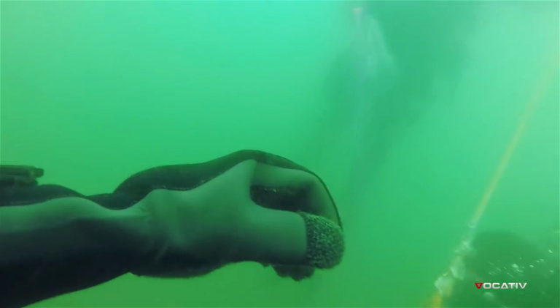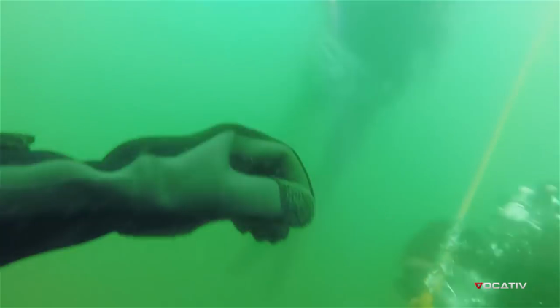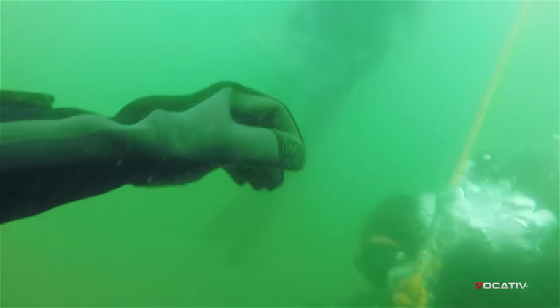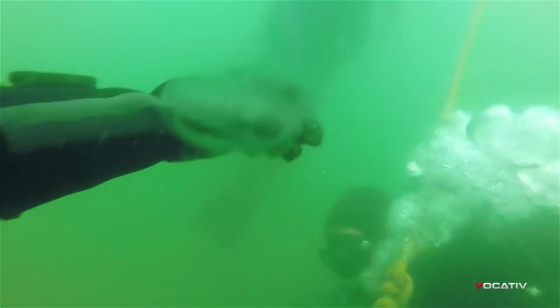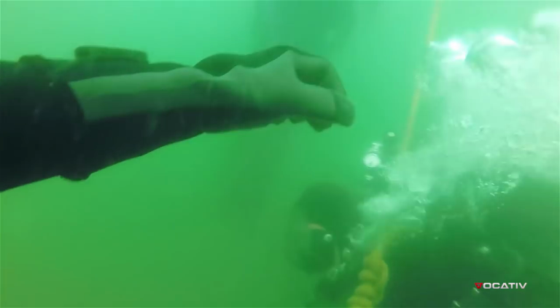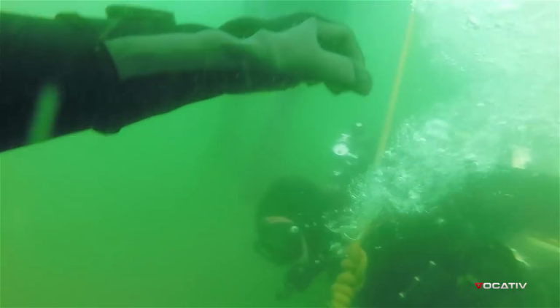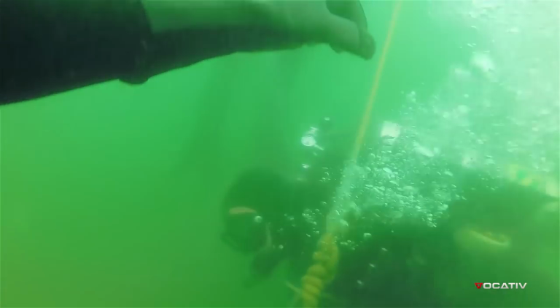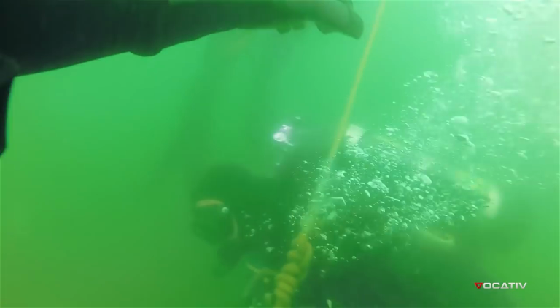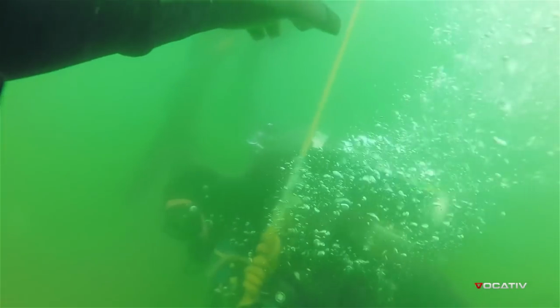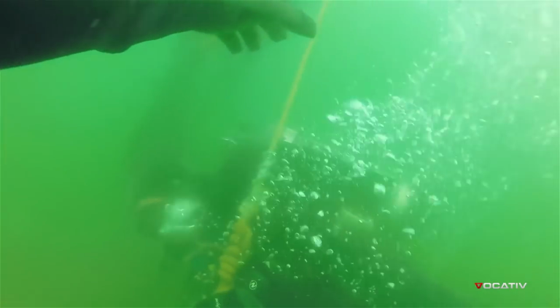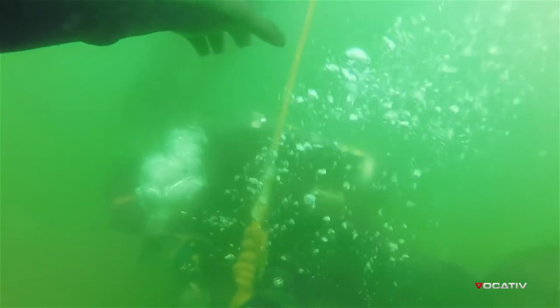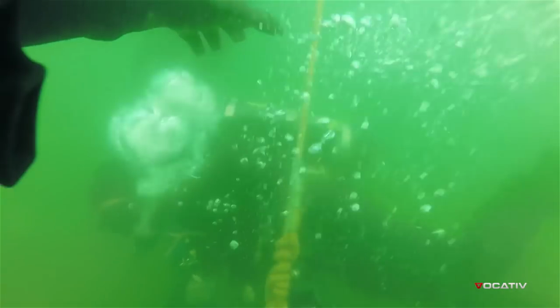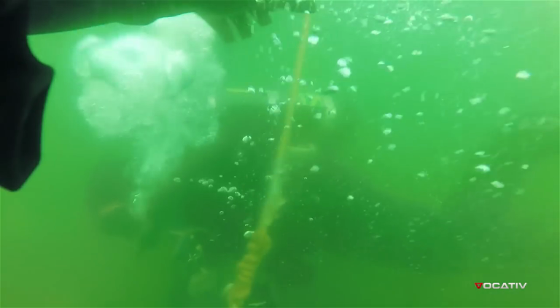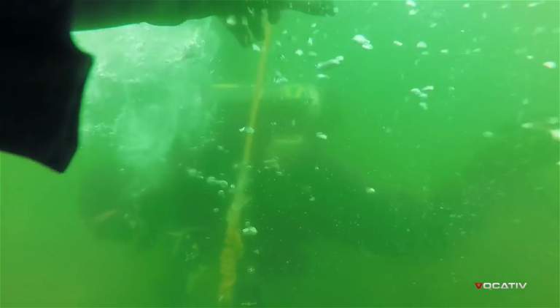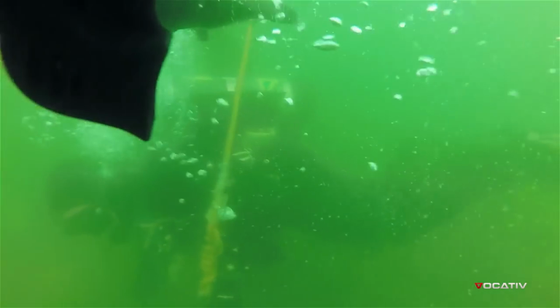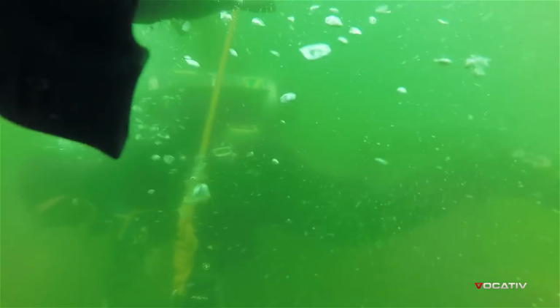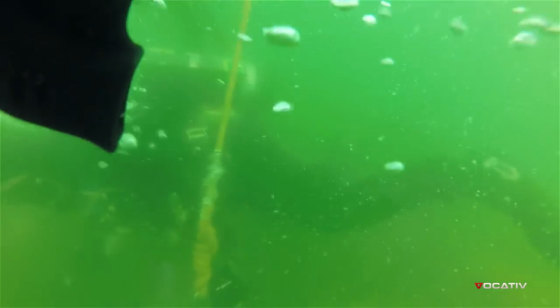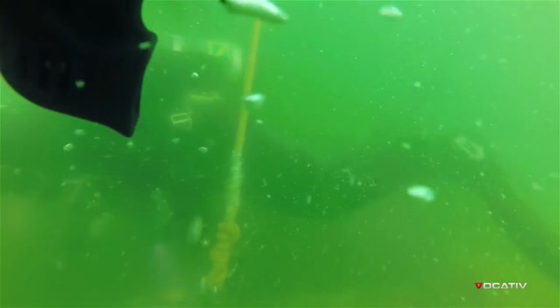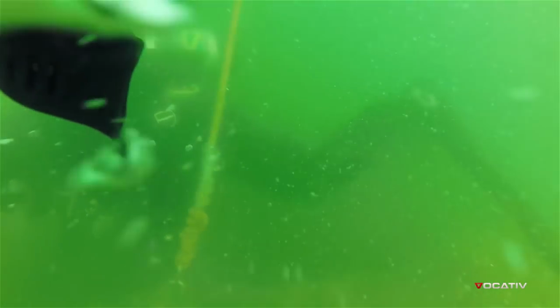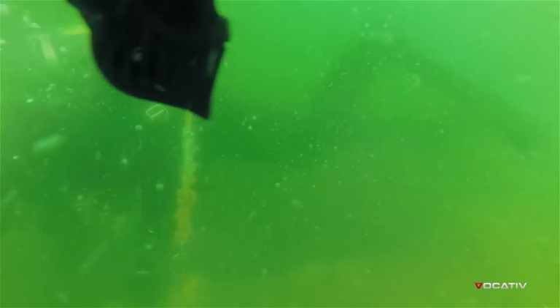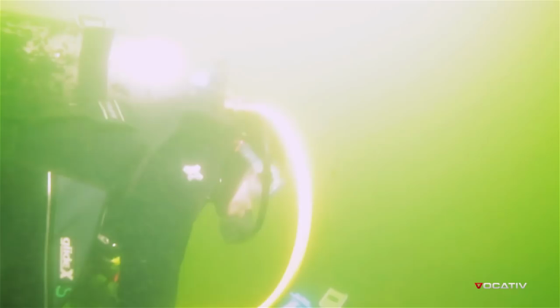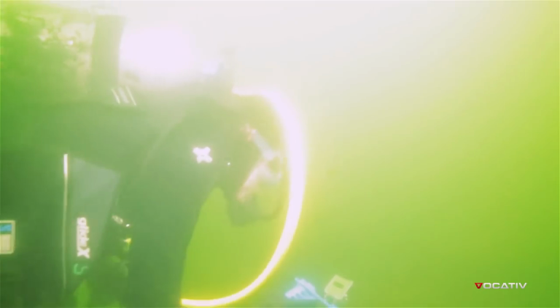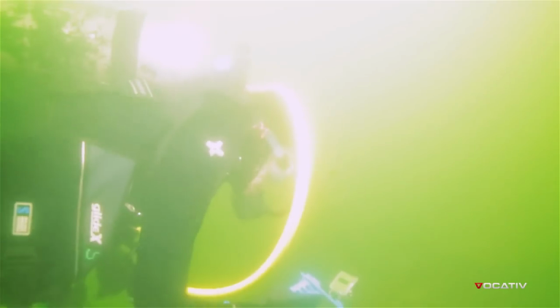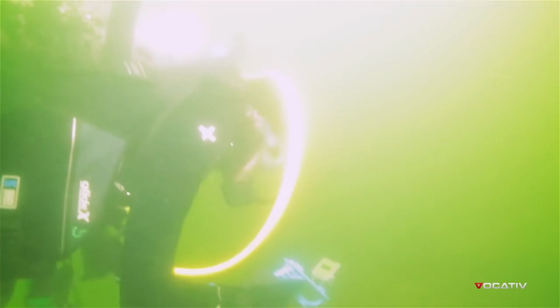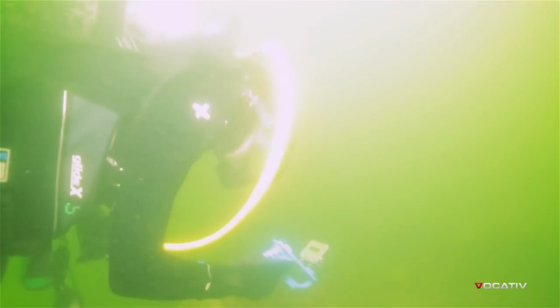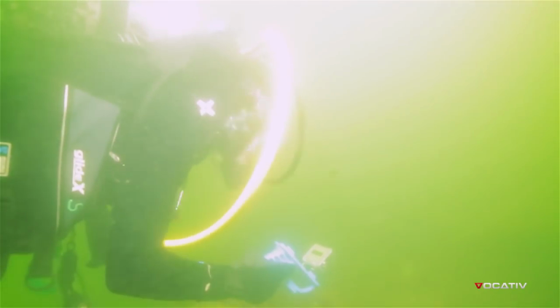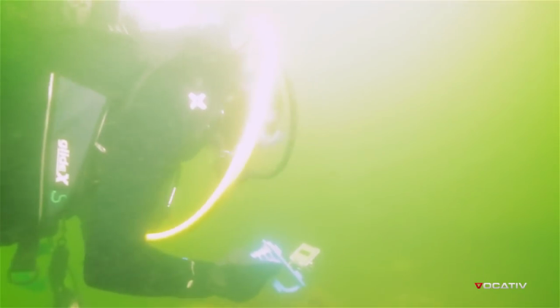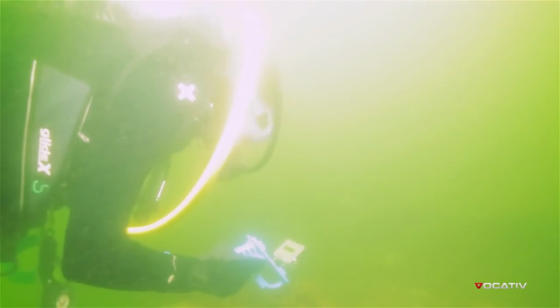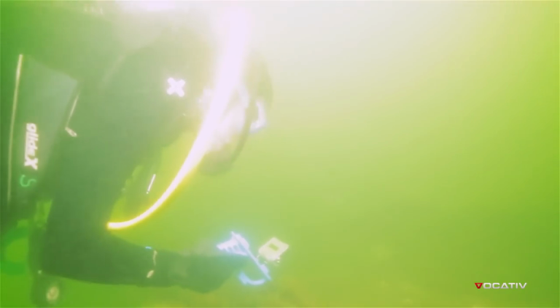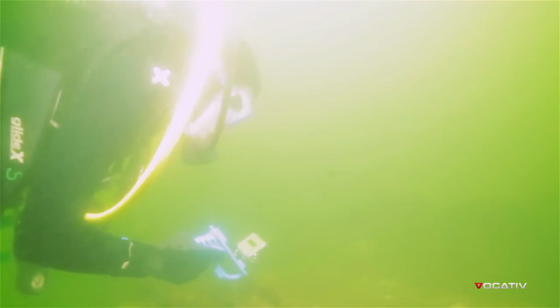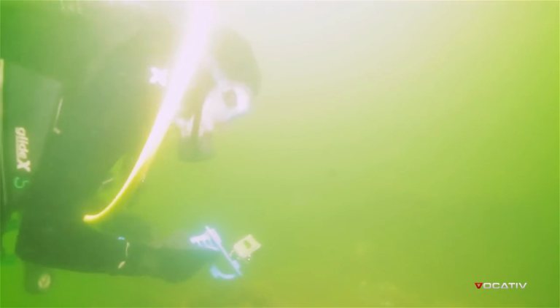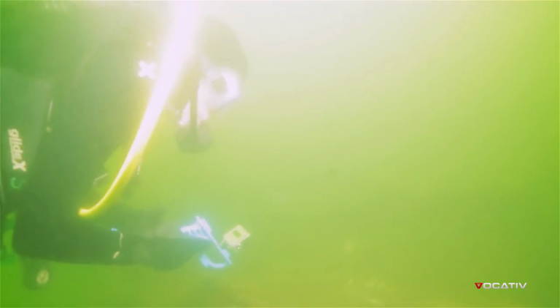The currents were strong, so we had to pull ourselves down to the wreckage by ropes. Visibility was five feet at best, so for a while we saw nothing. Then finally the Black Warrior's remnants appeared.